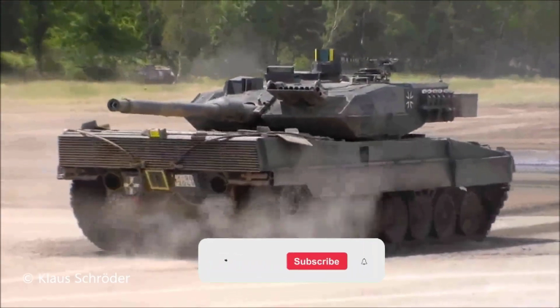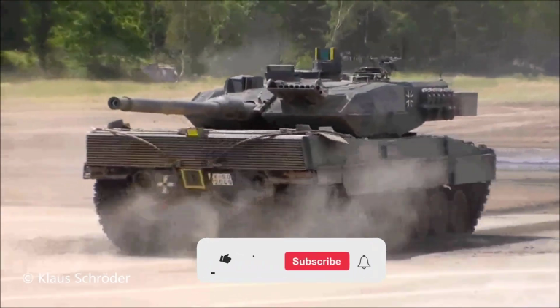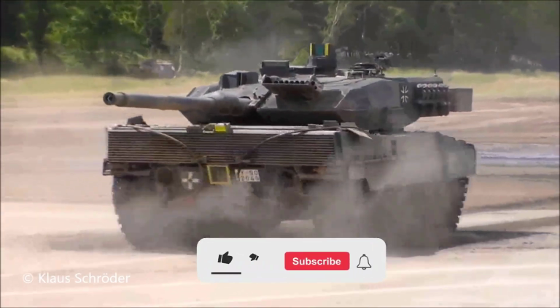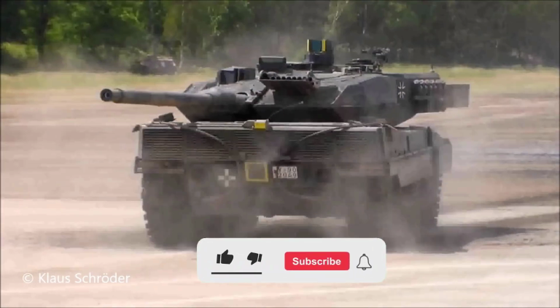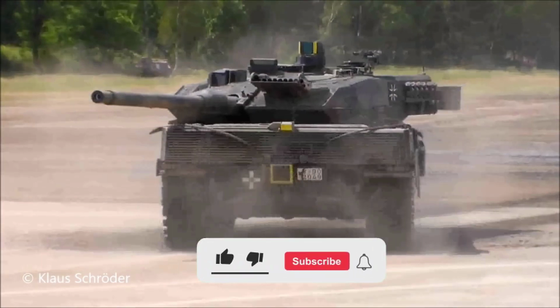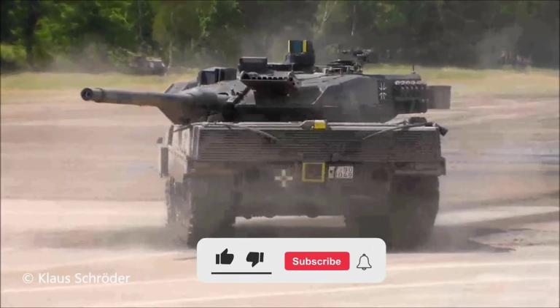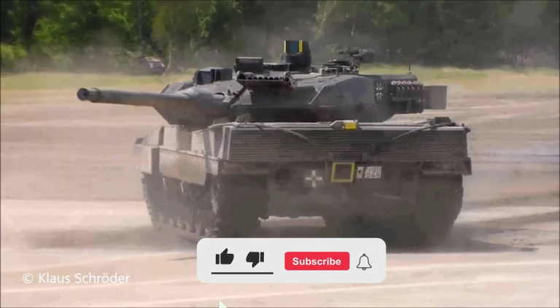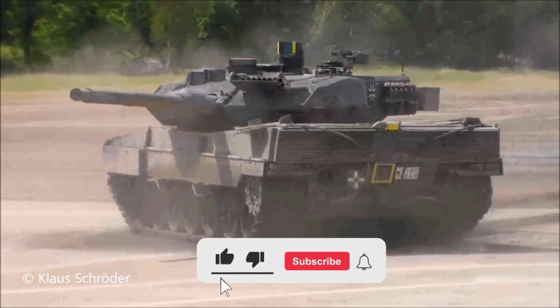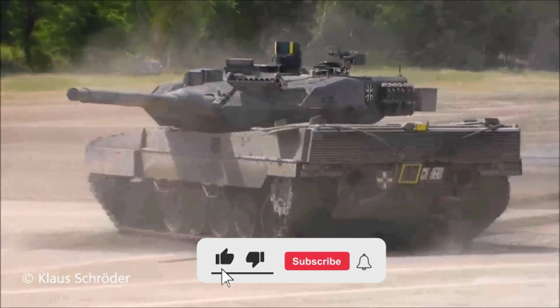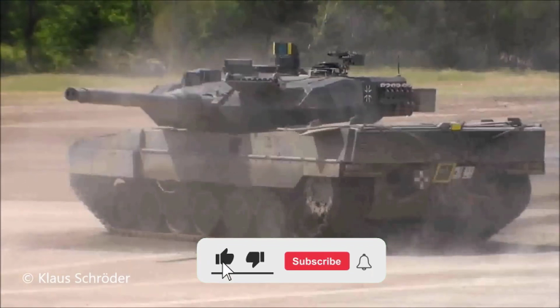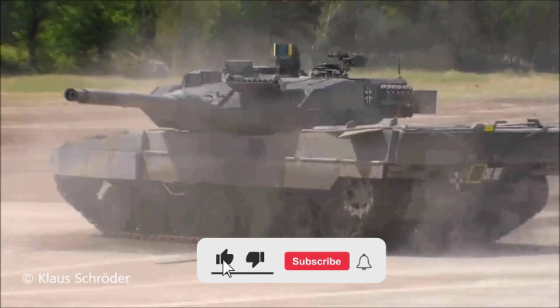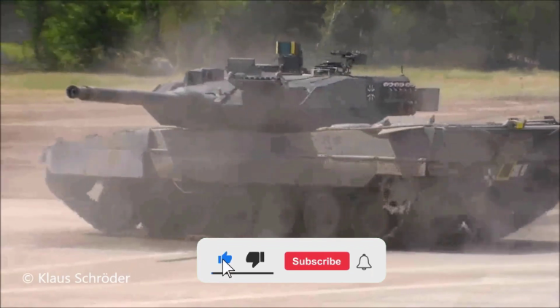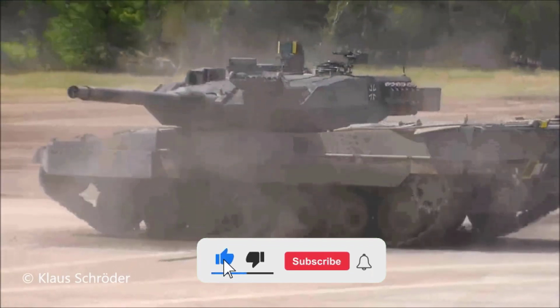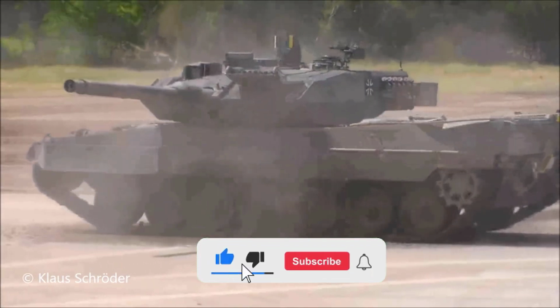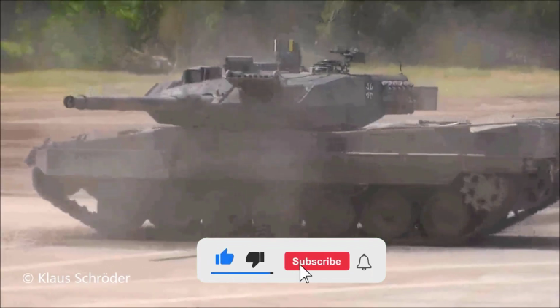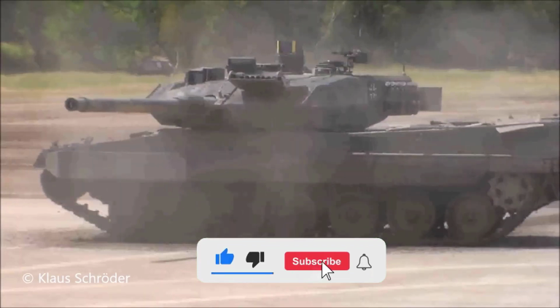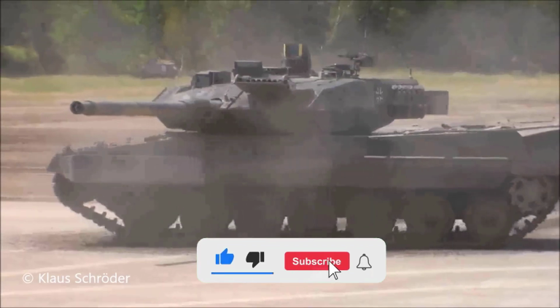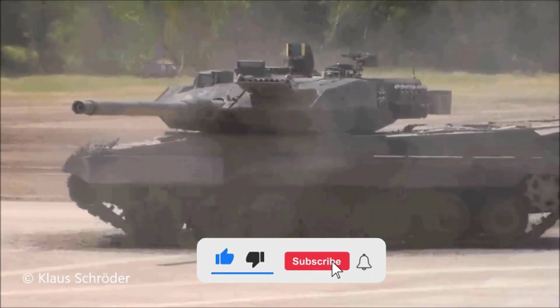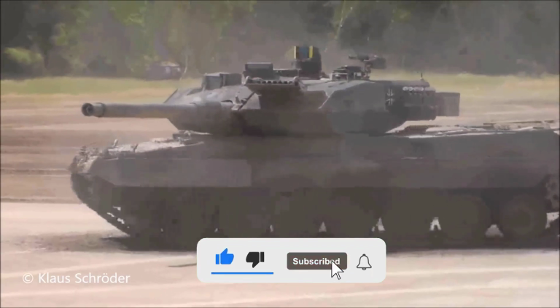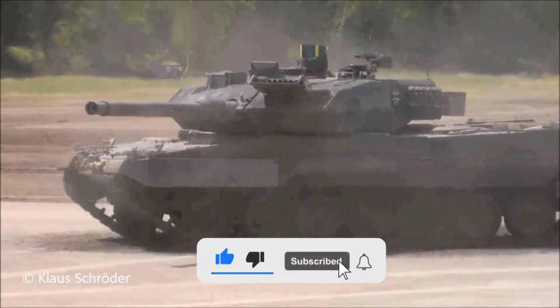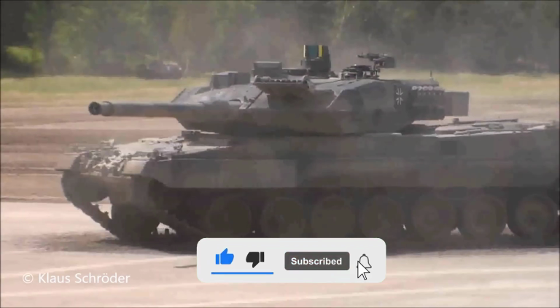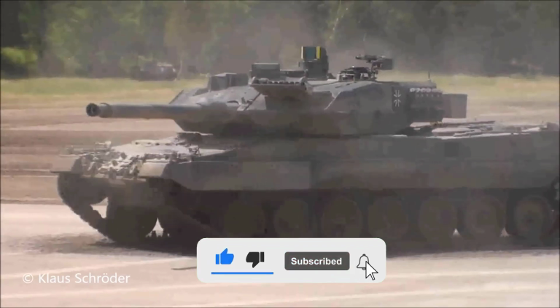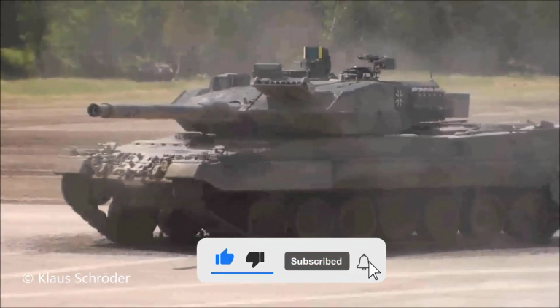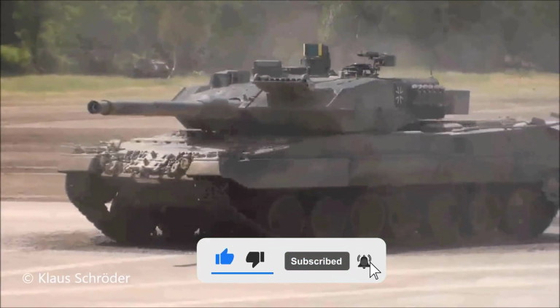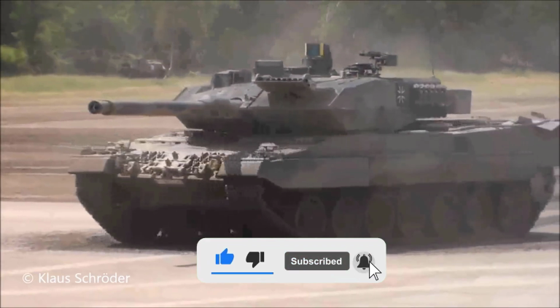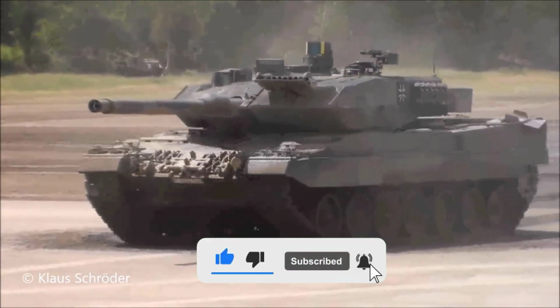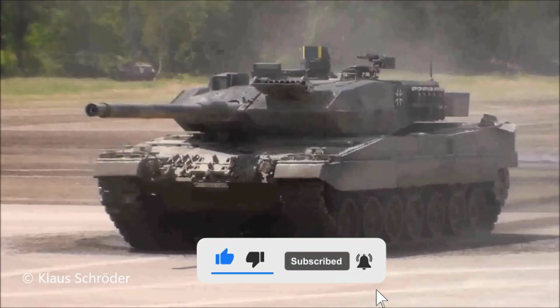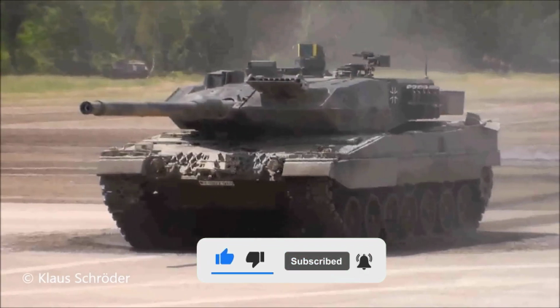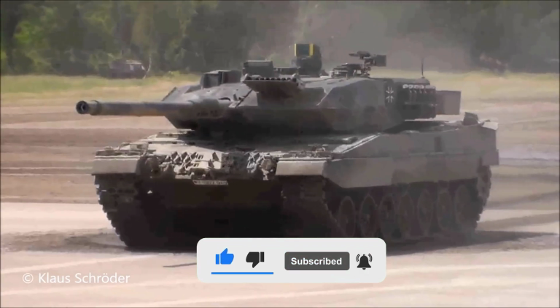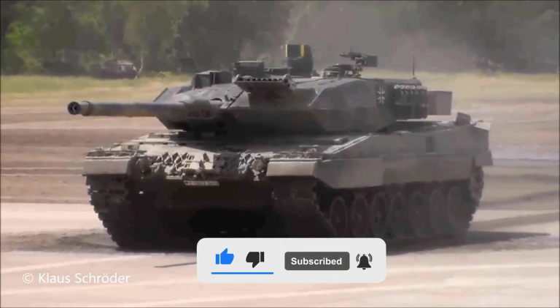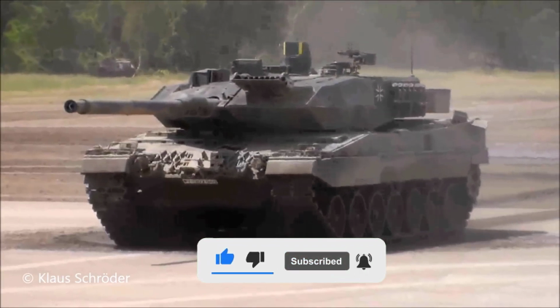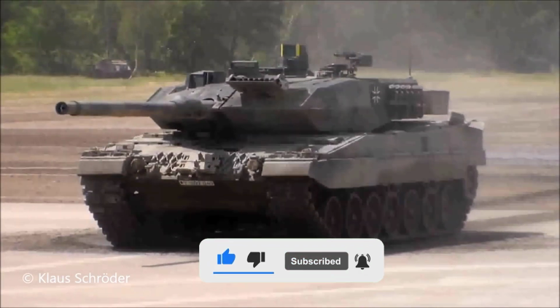Before we proceed, don't forget to like and subscribe to this channel so you don't miss updates on other interesting videos.